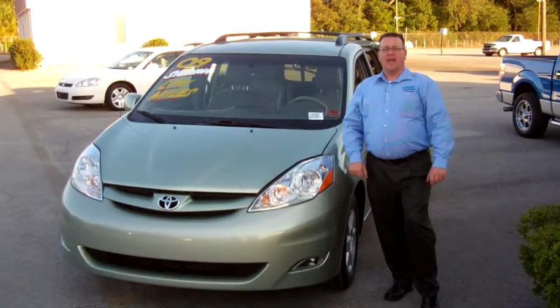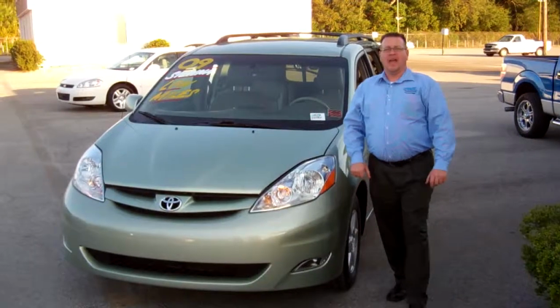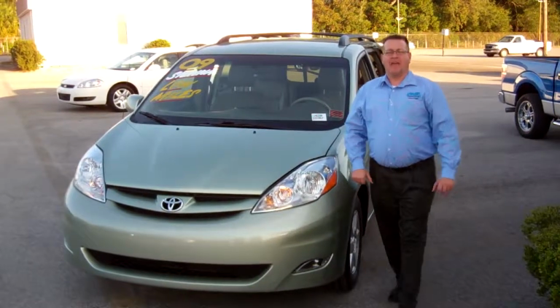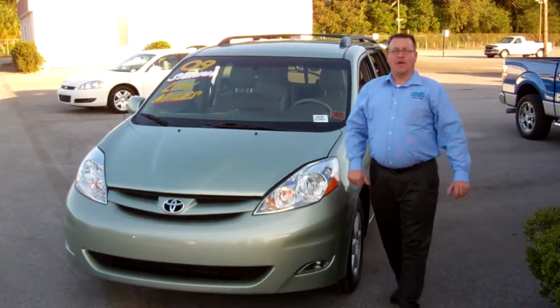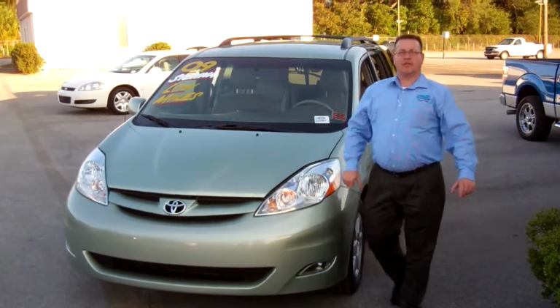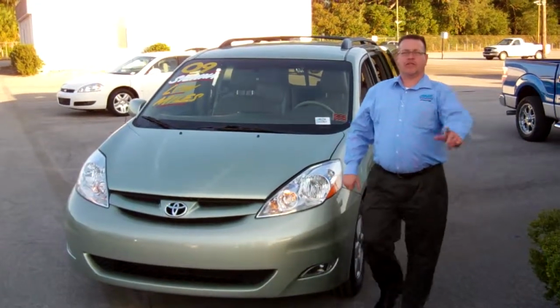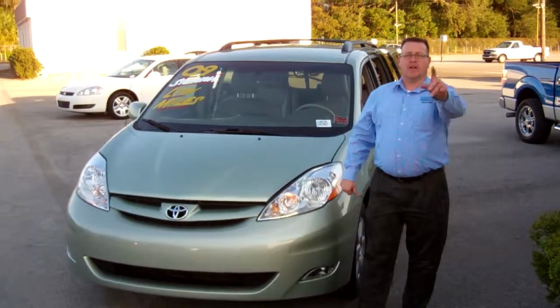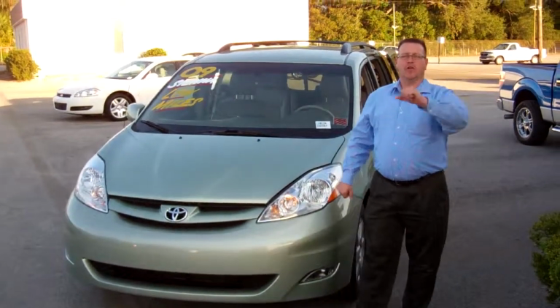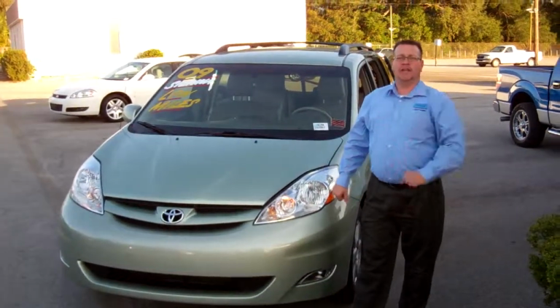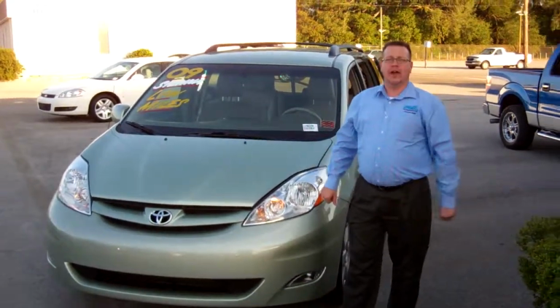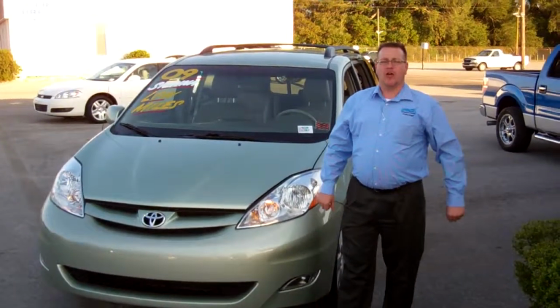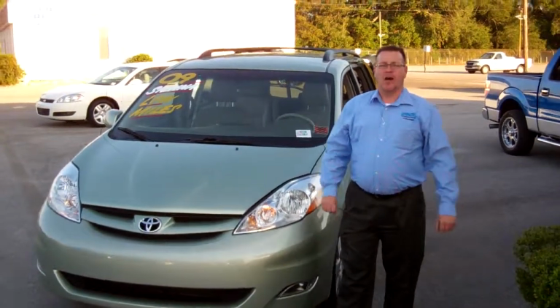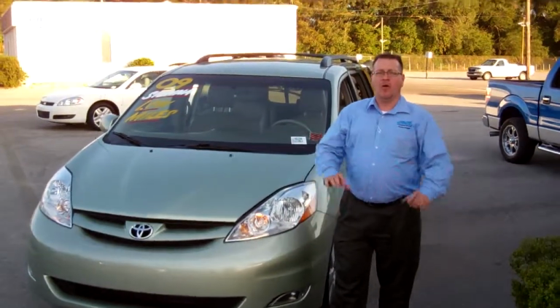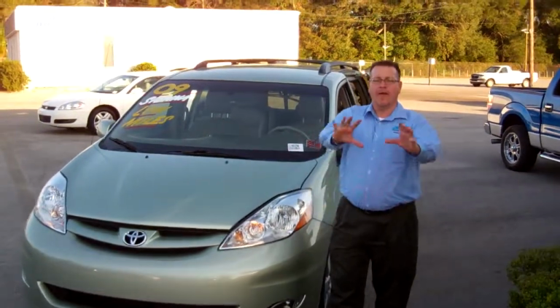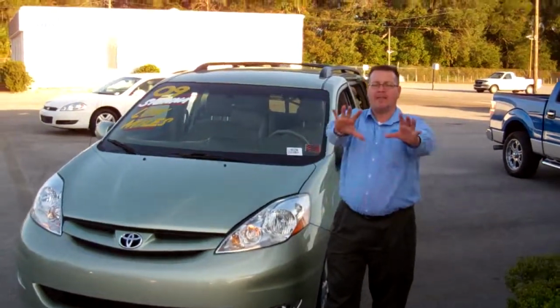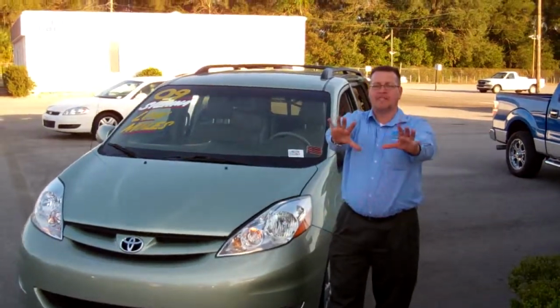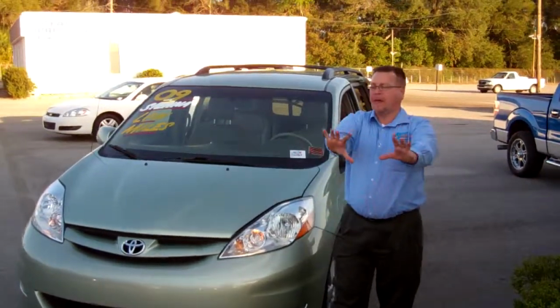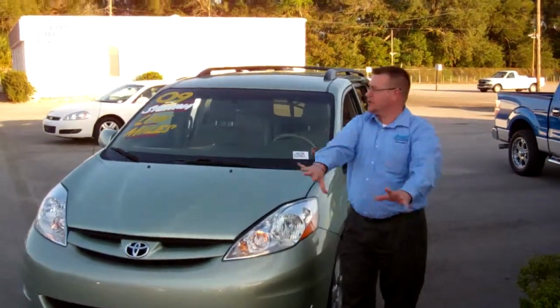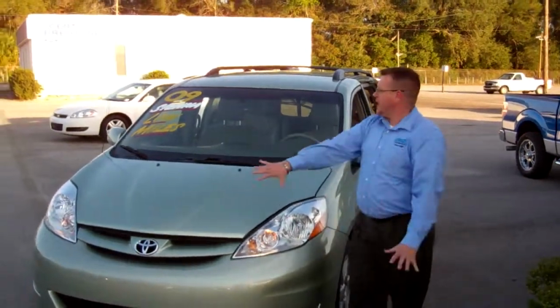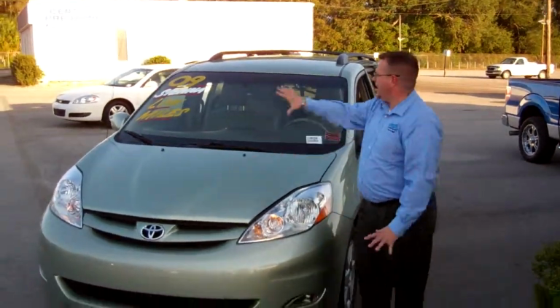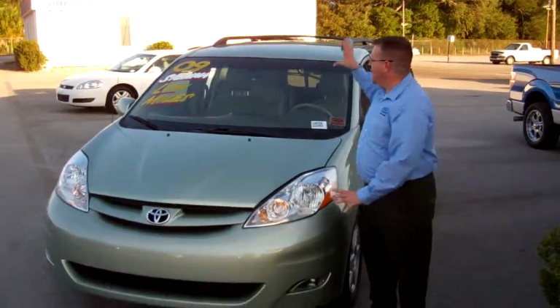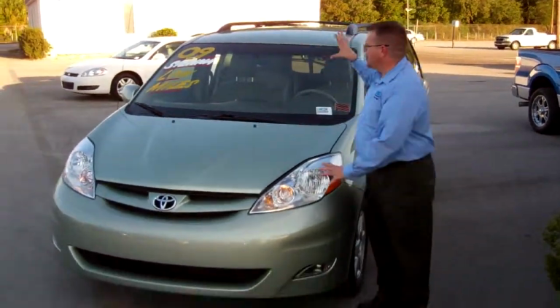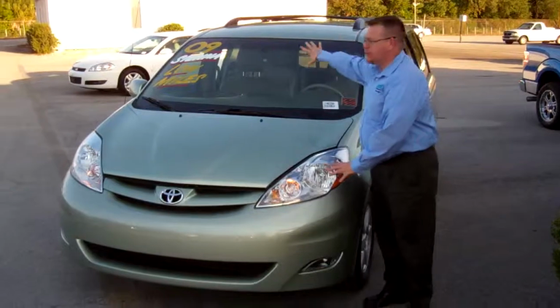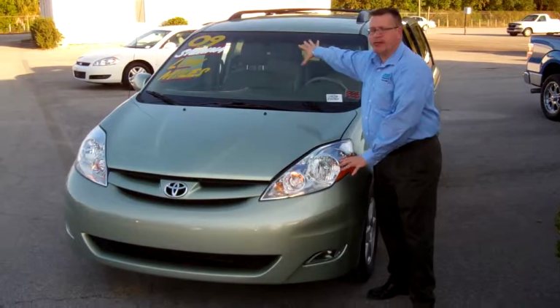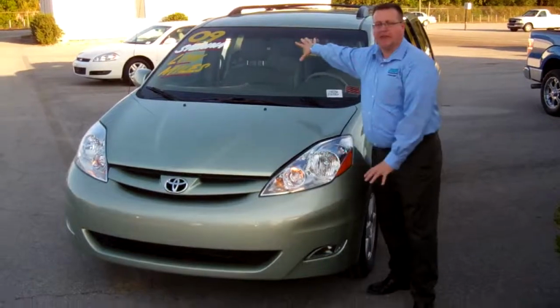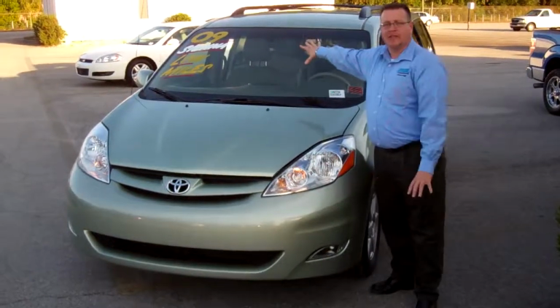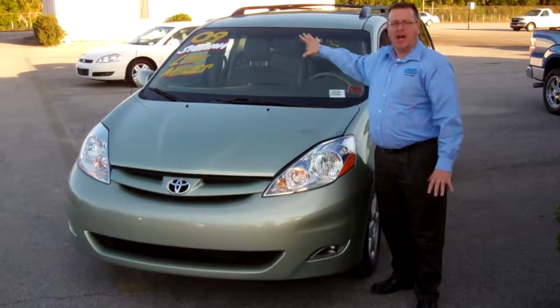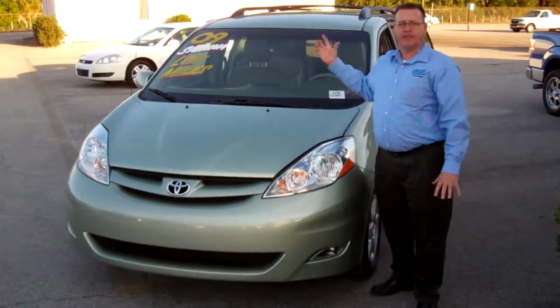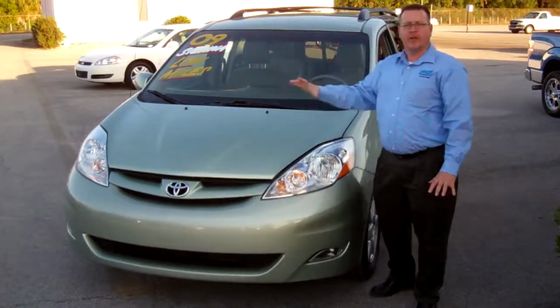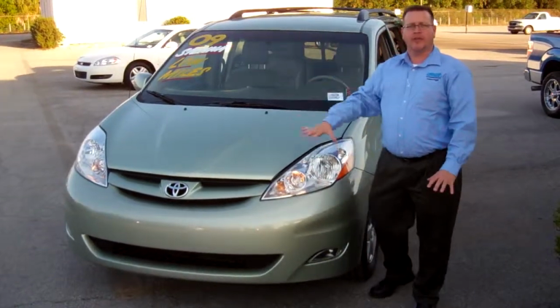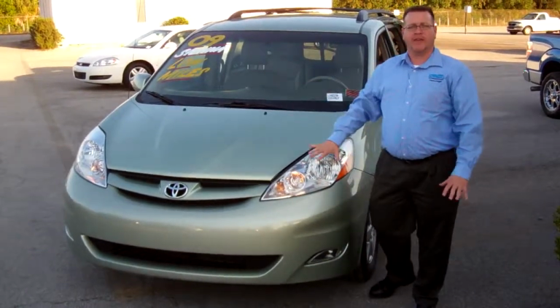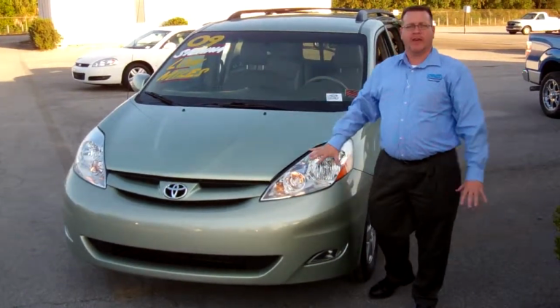Hey folks, Chris Donahoe, Lakeland Auto Mall. What we have on special today is a 2009 Toyota Sienna.